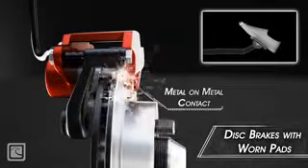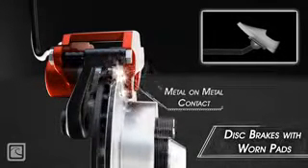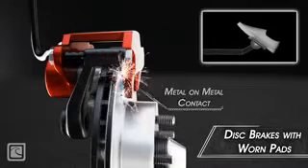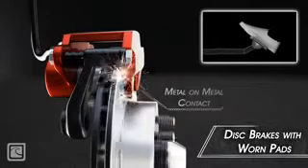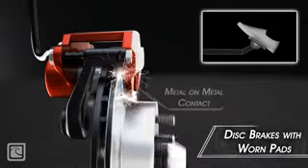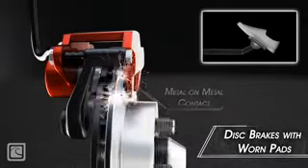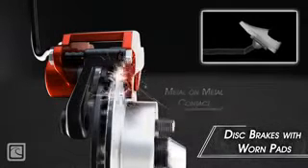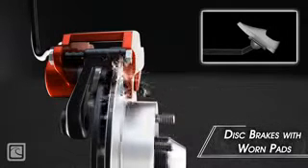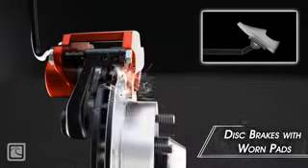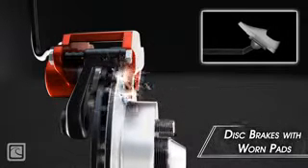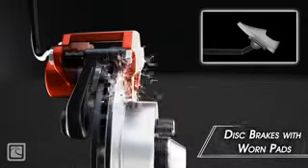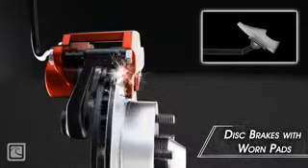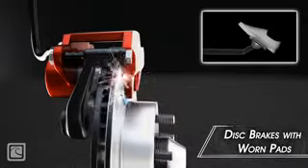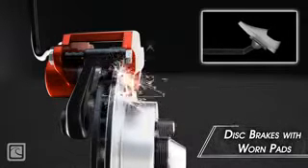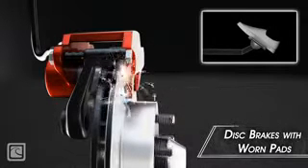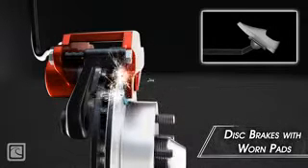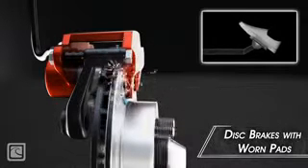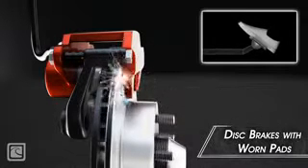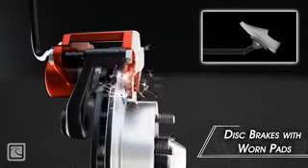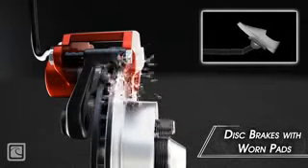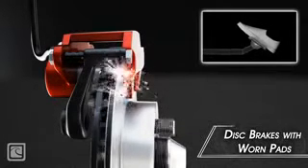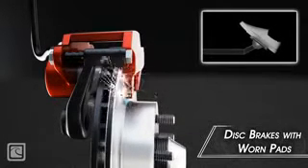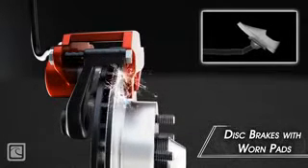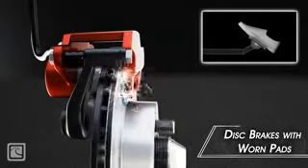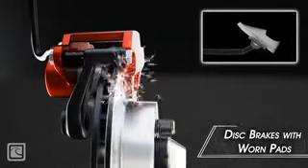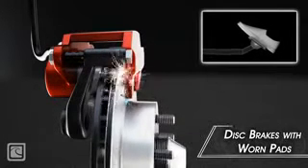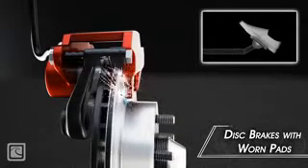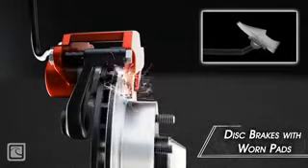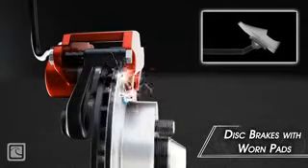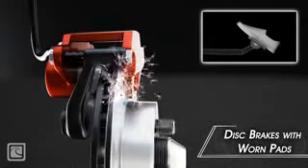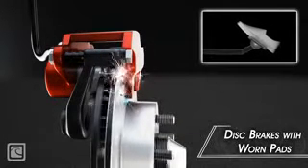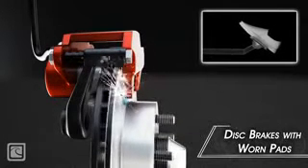The metal-on-metal contact grinds into the rotor, which then will need to be resurfaced or replaced.